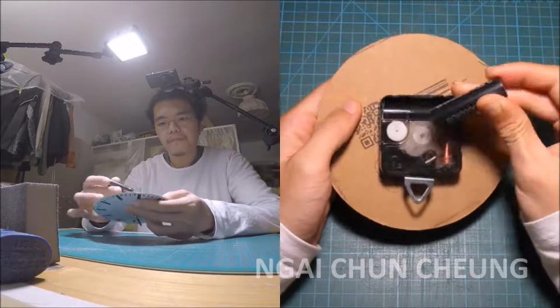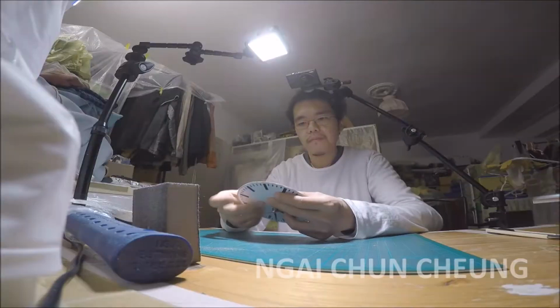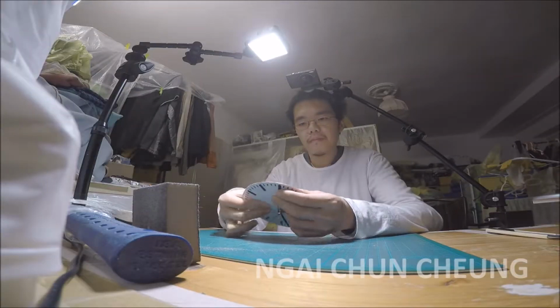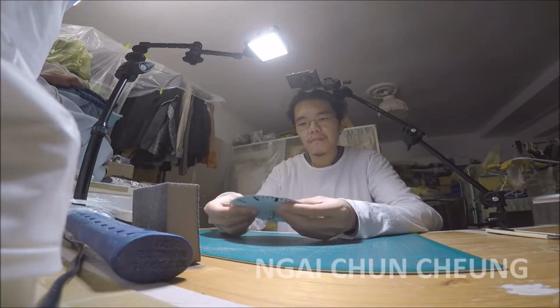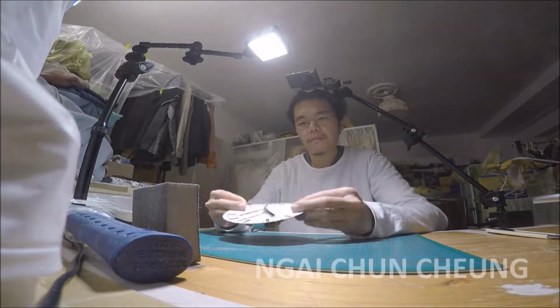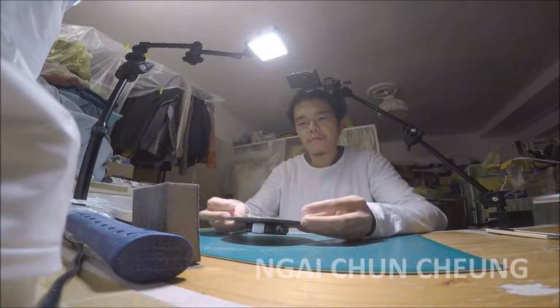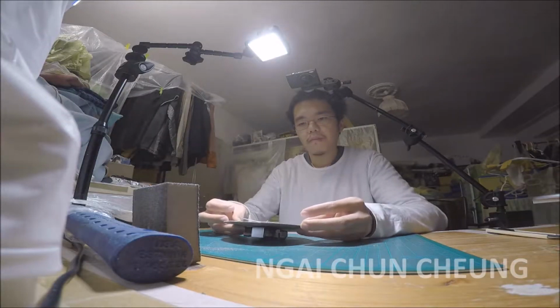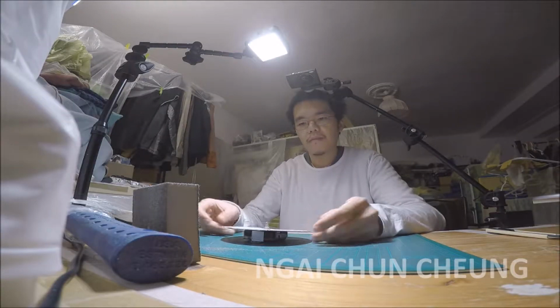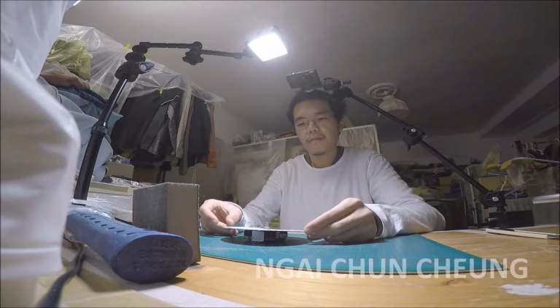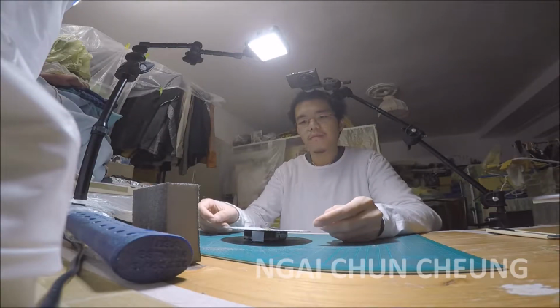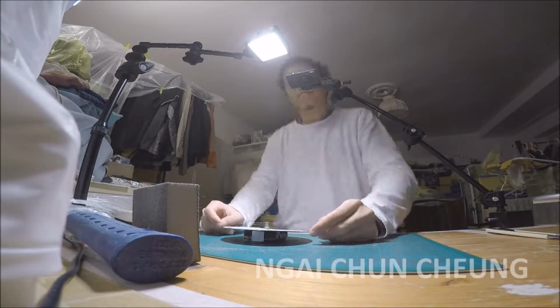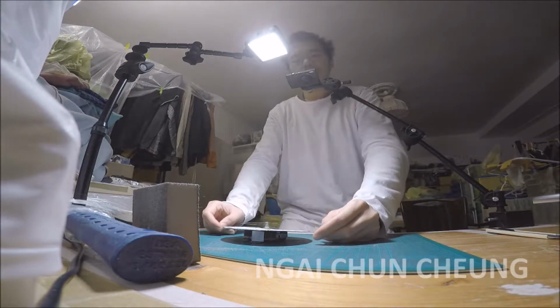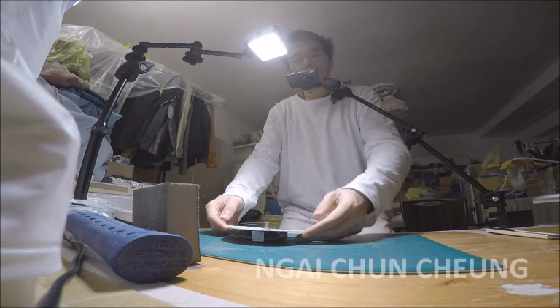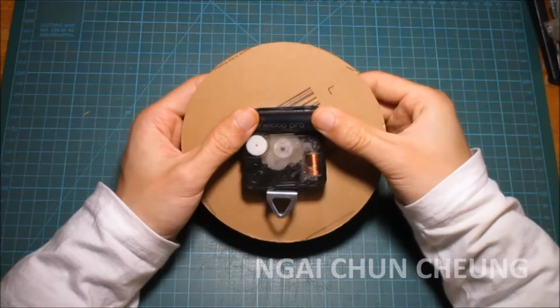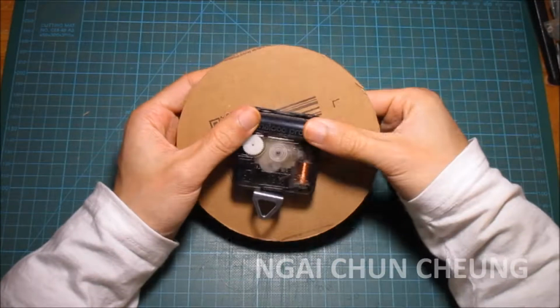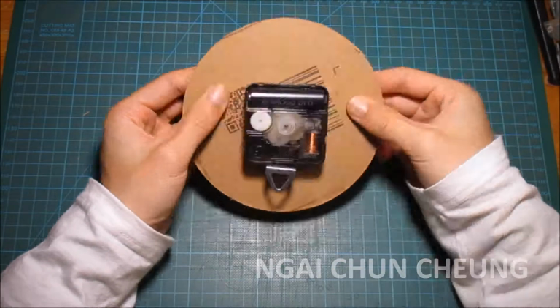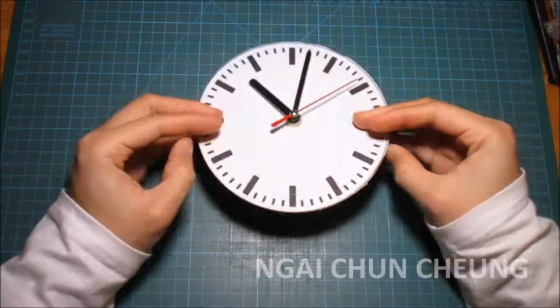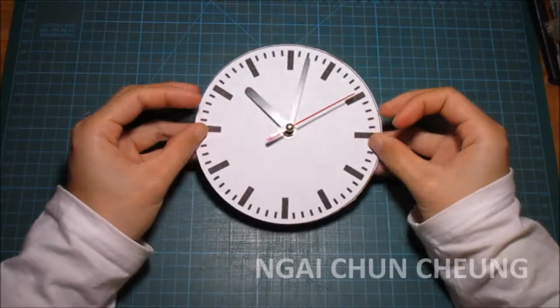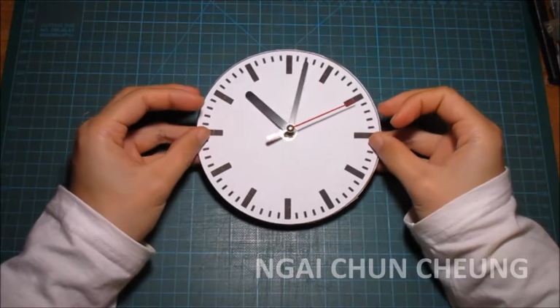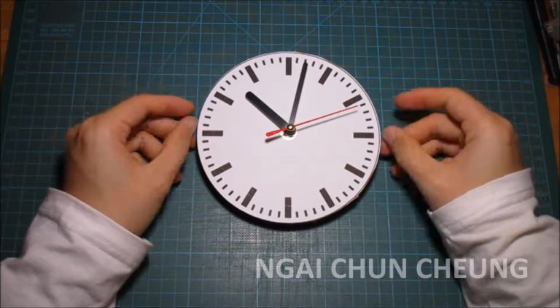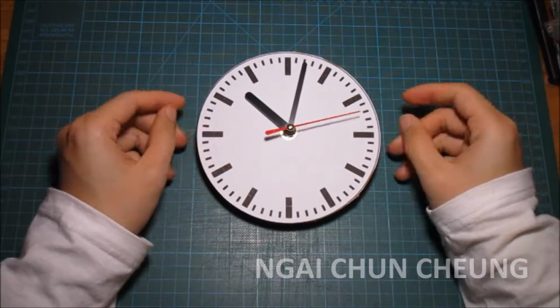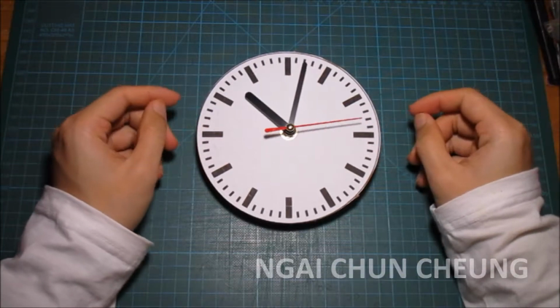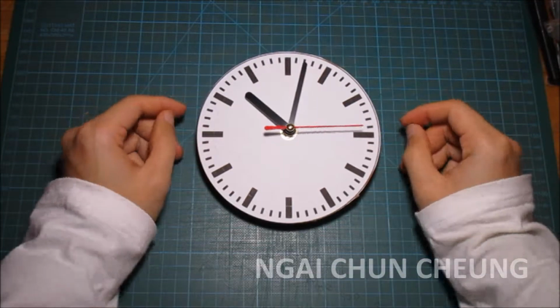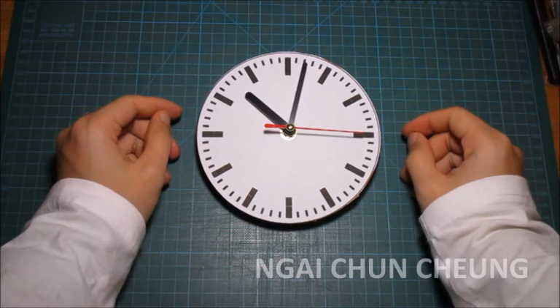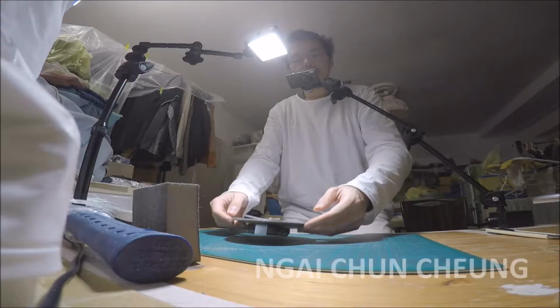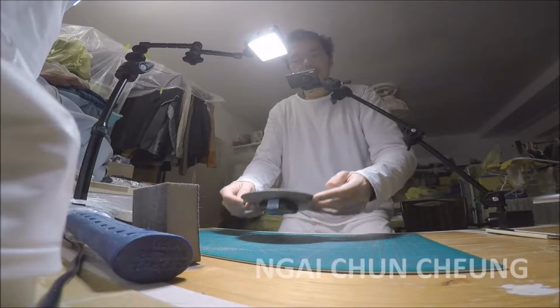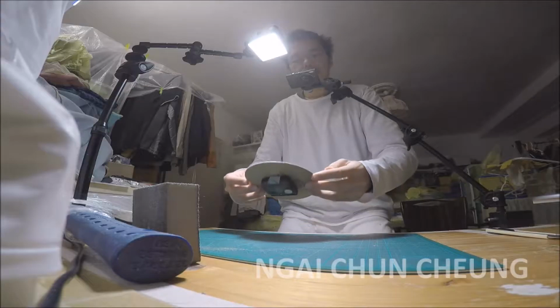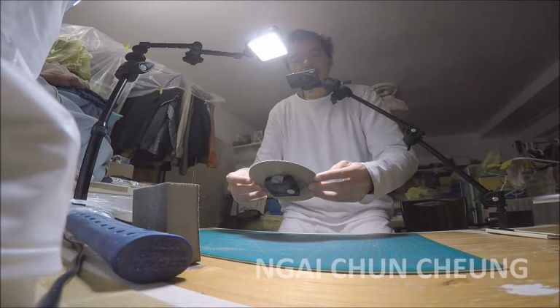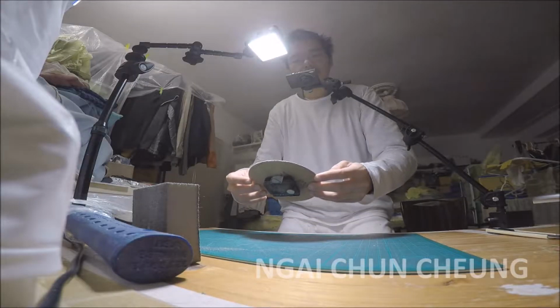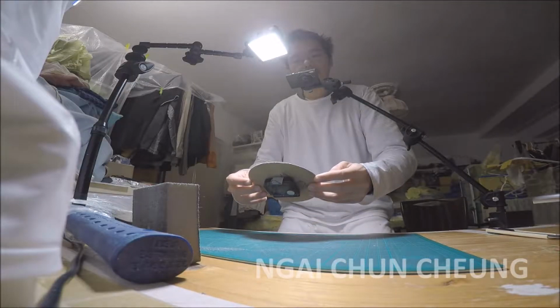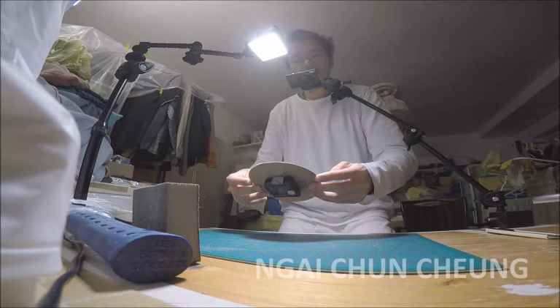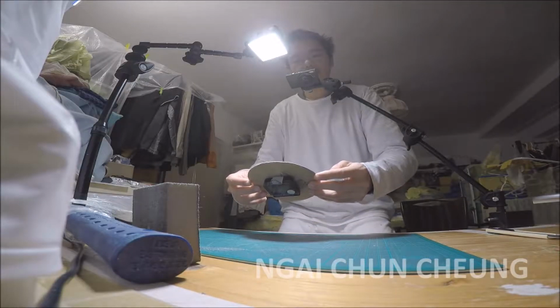Now I put the battery in. It is alive. The Swiss Railway Clock is done.